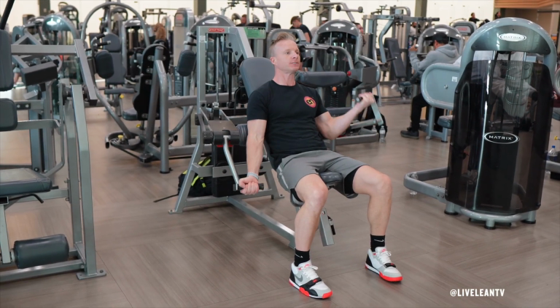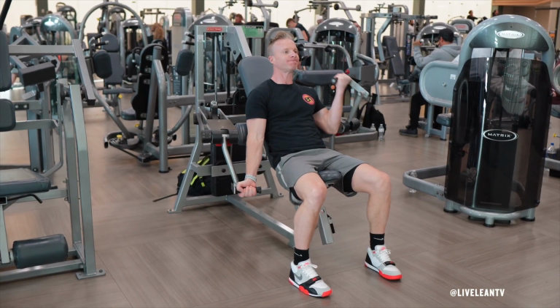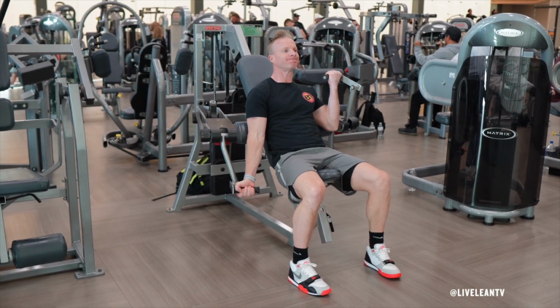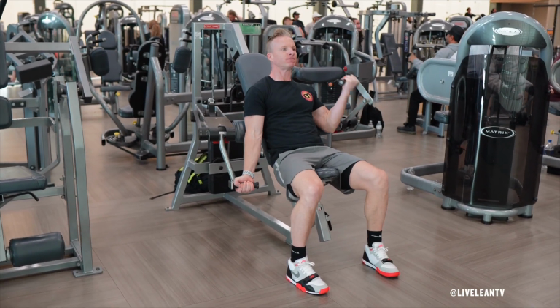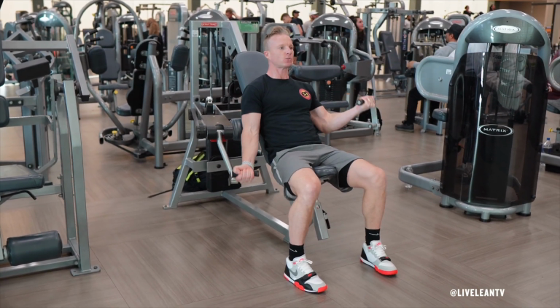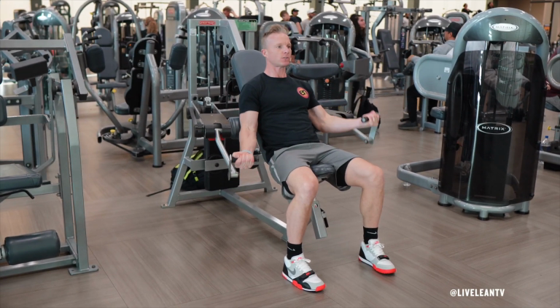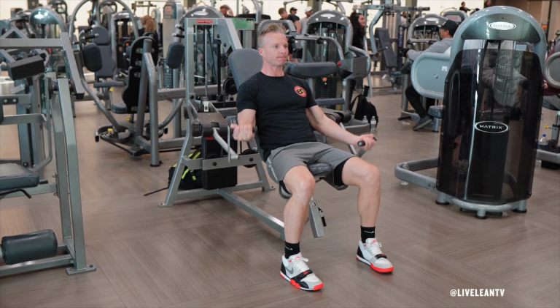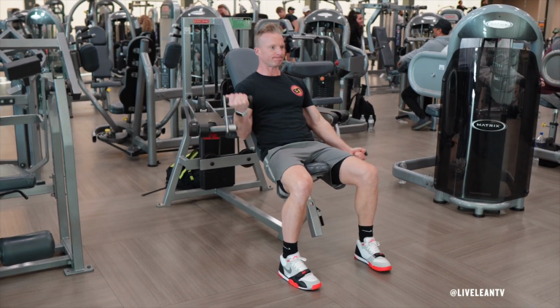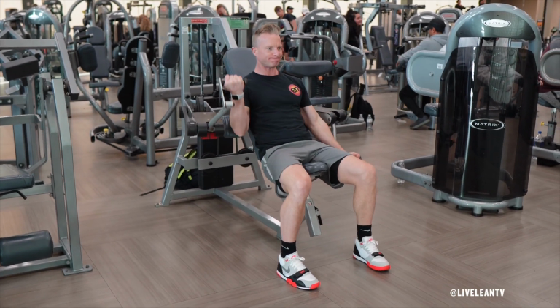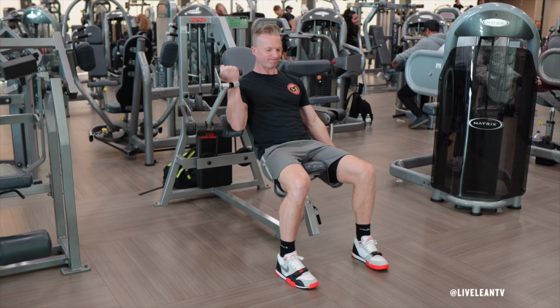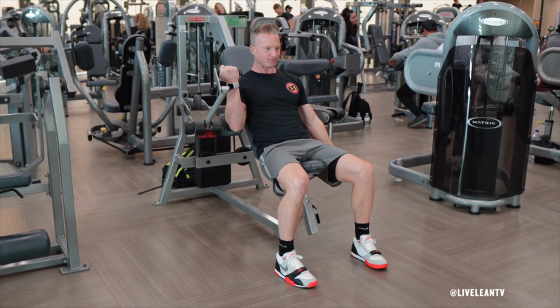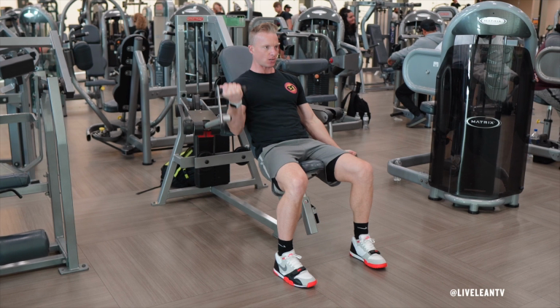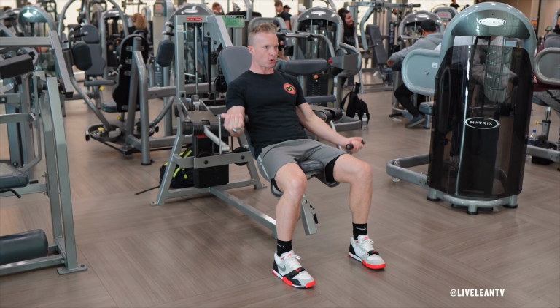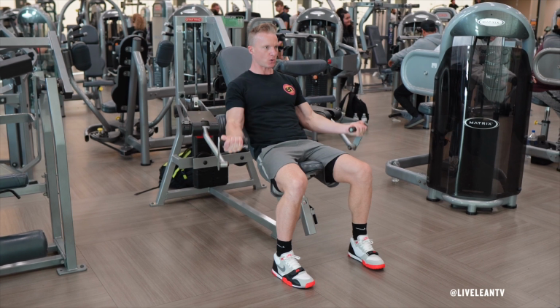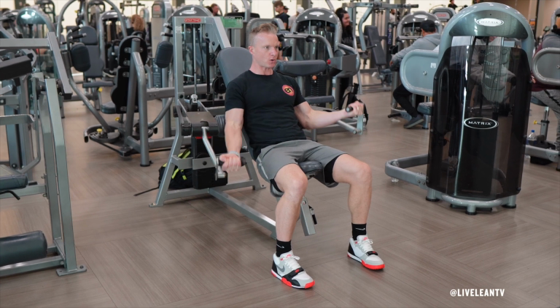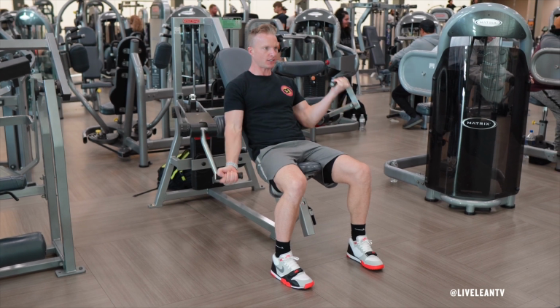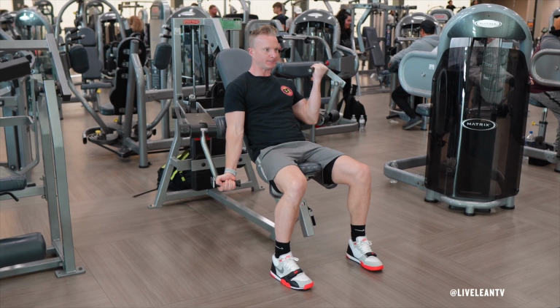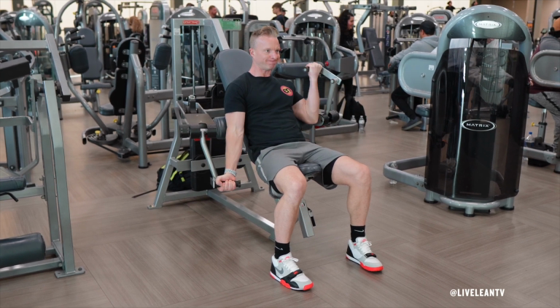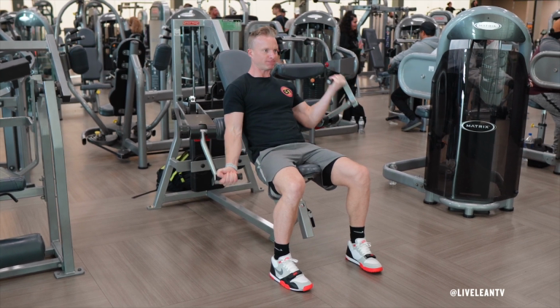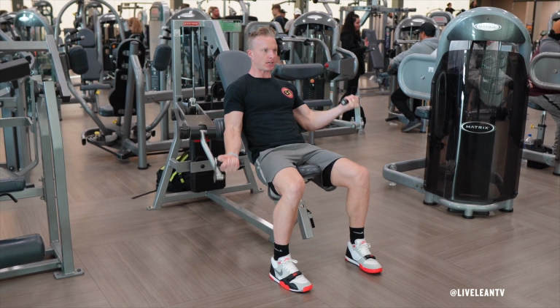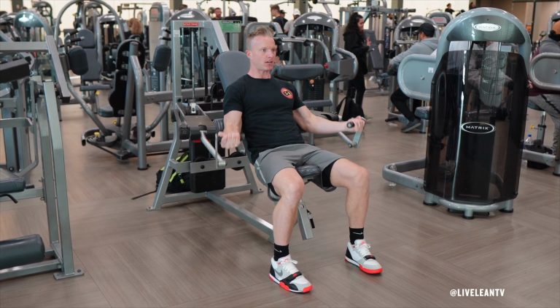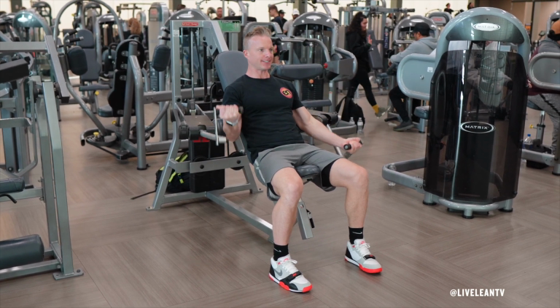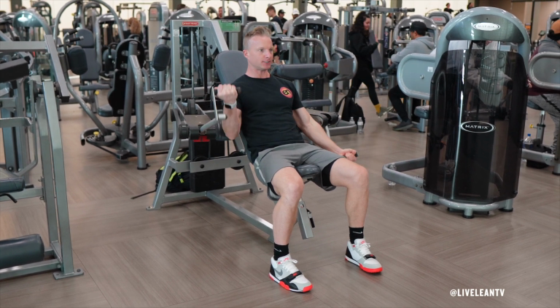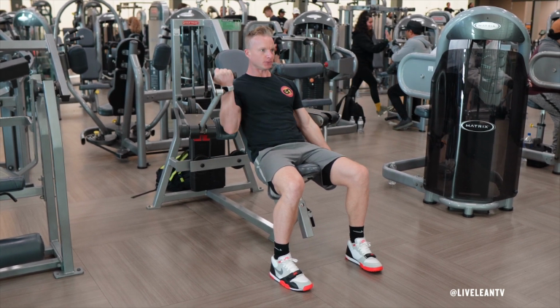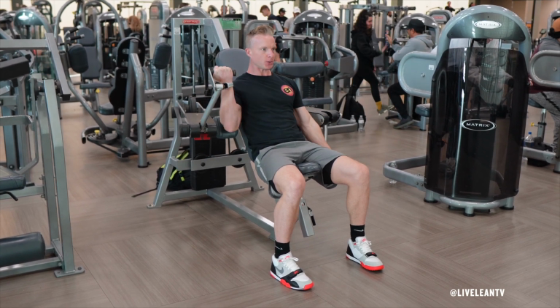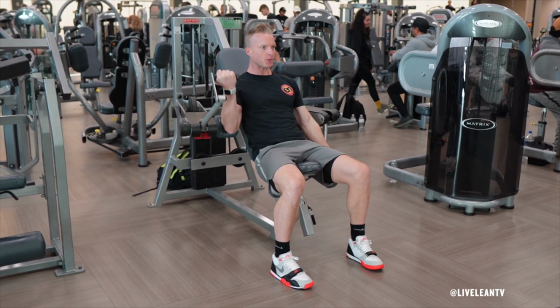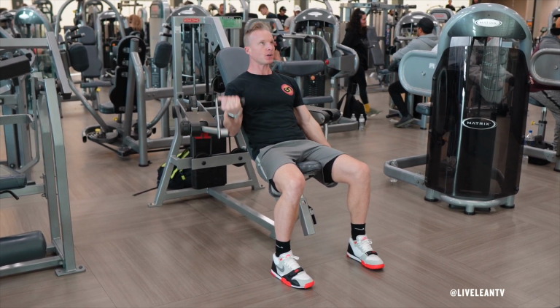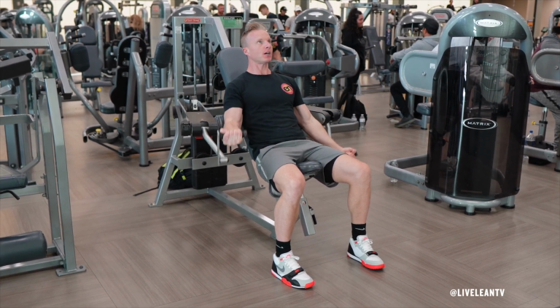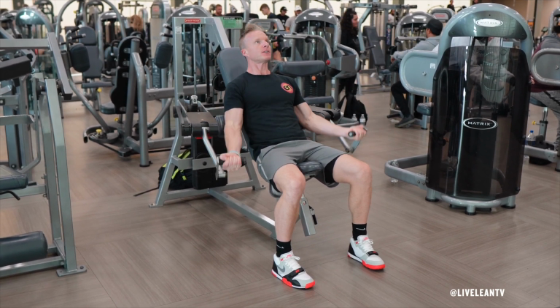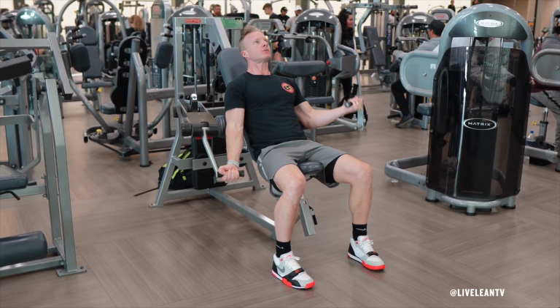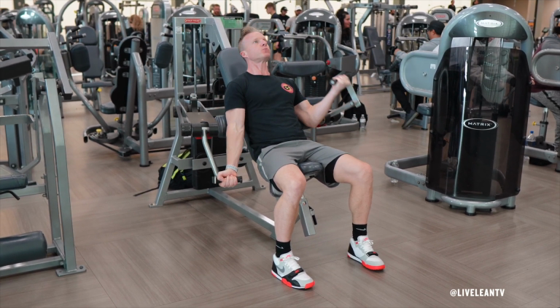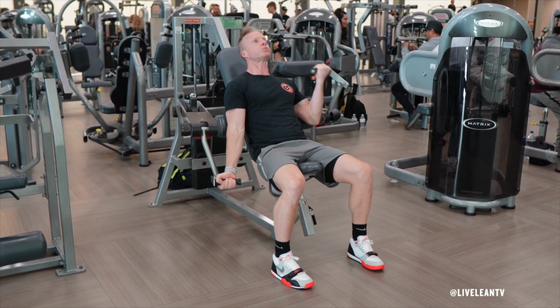To isolate the biceps, it's important to keep your upper arms pressed into the upper arm pads to limit the recruitment of the shoulder muscles.